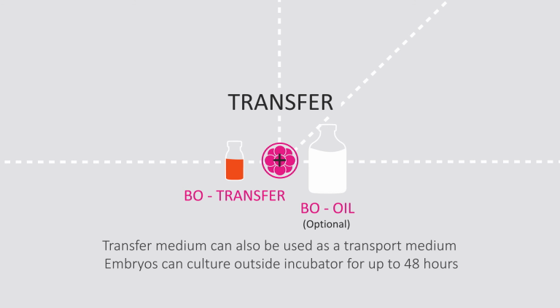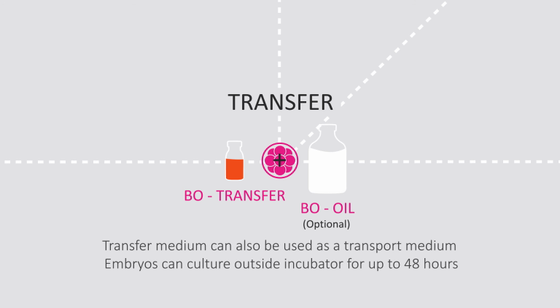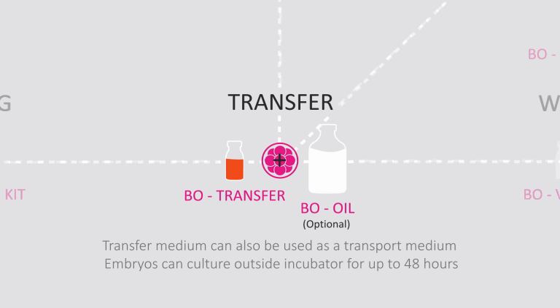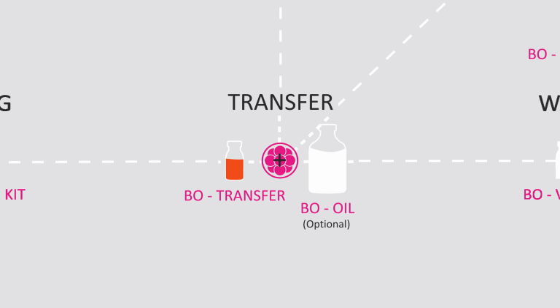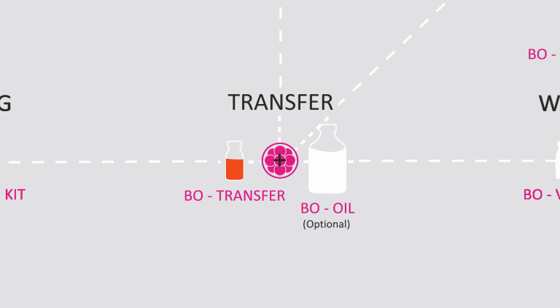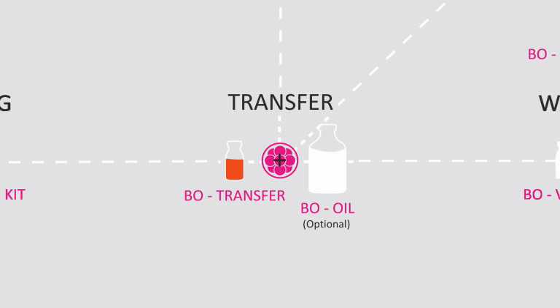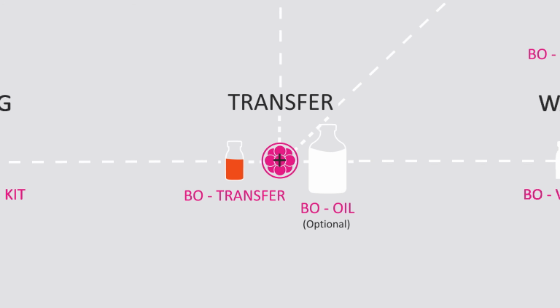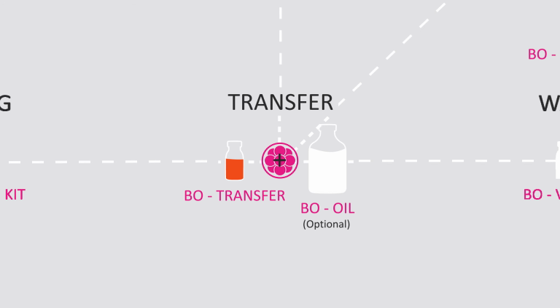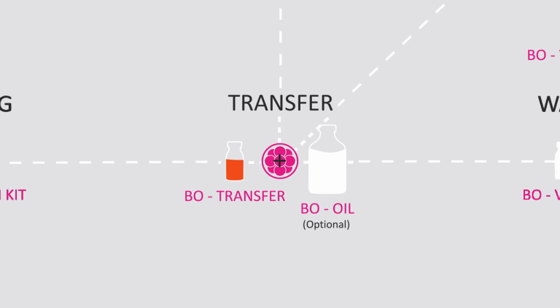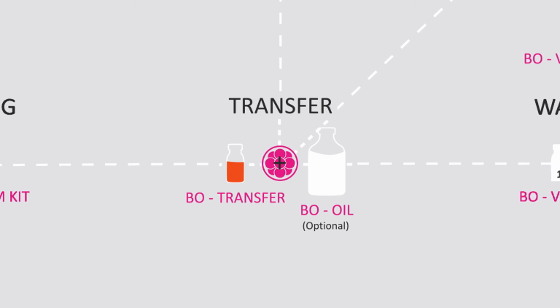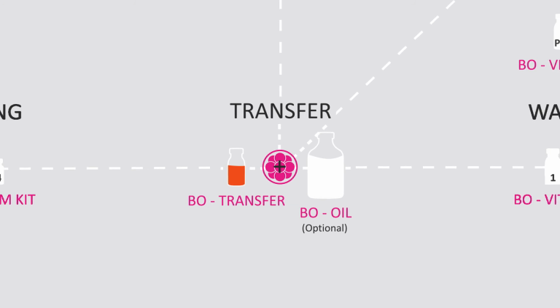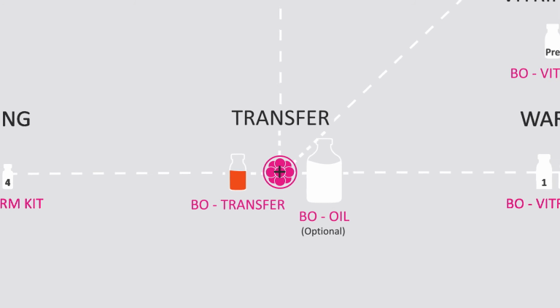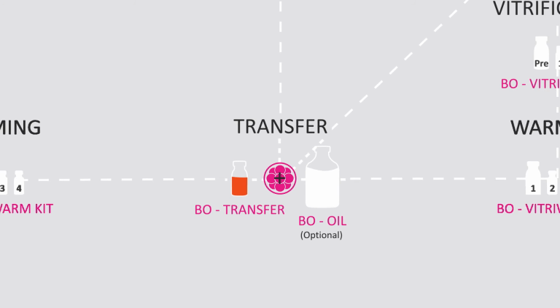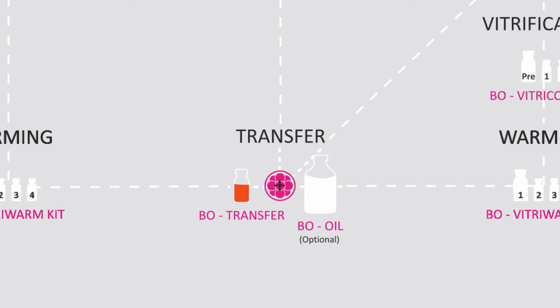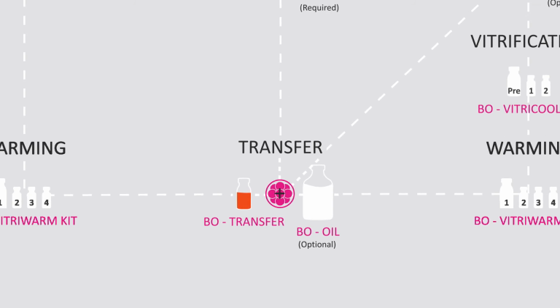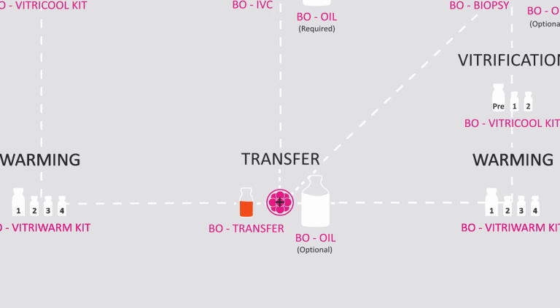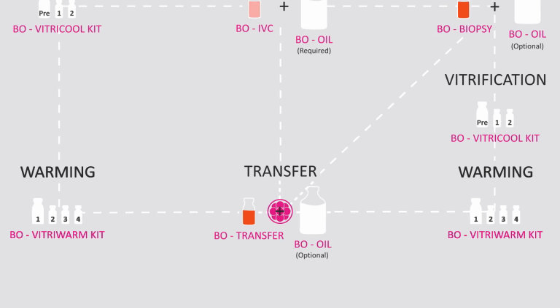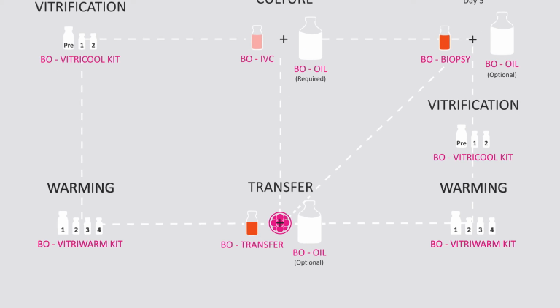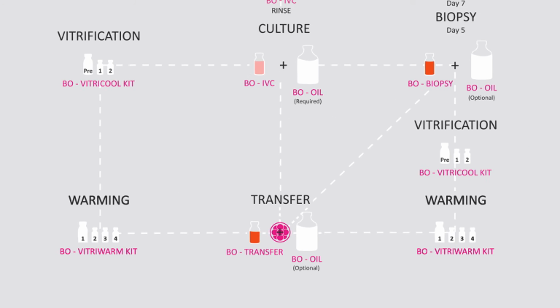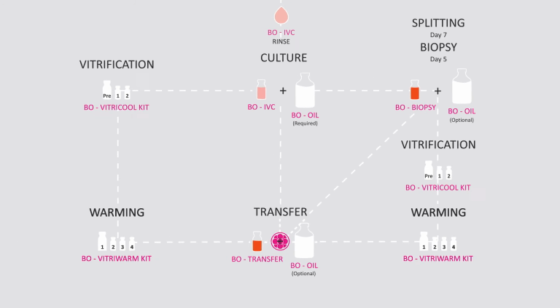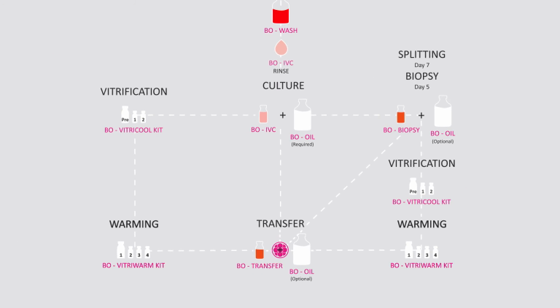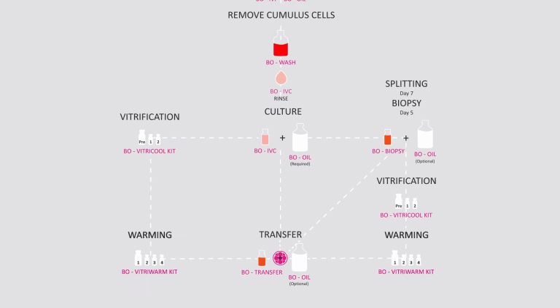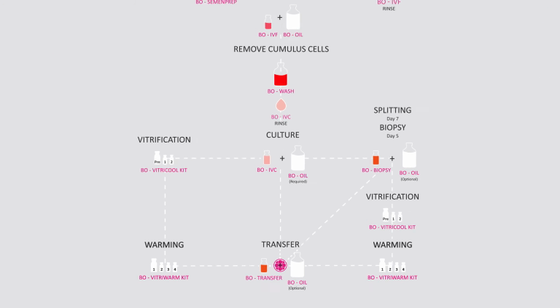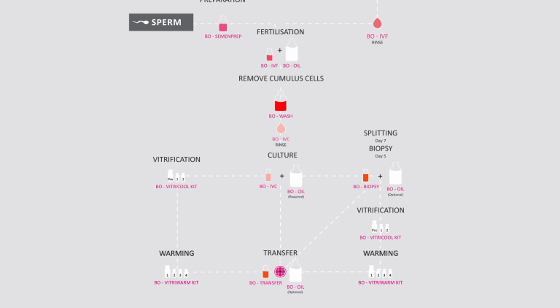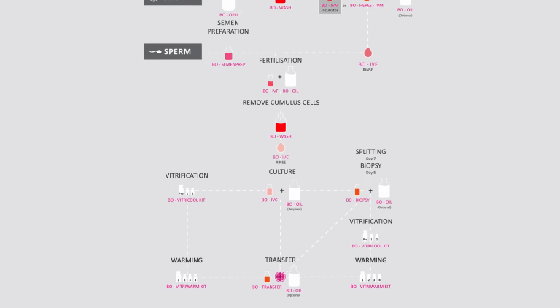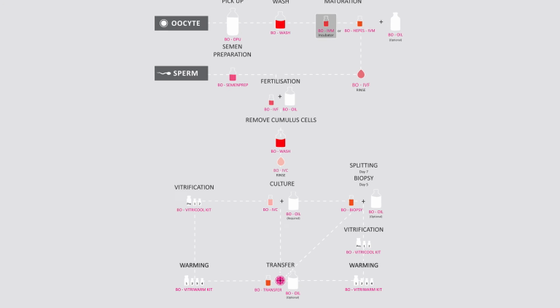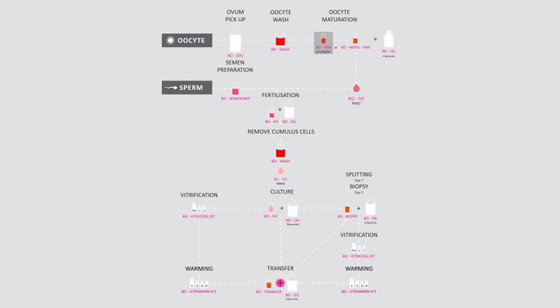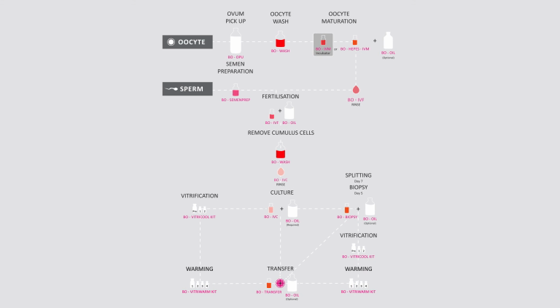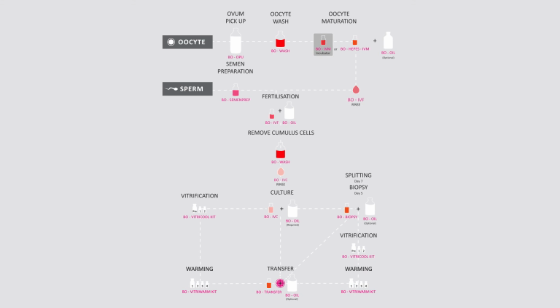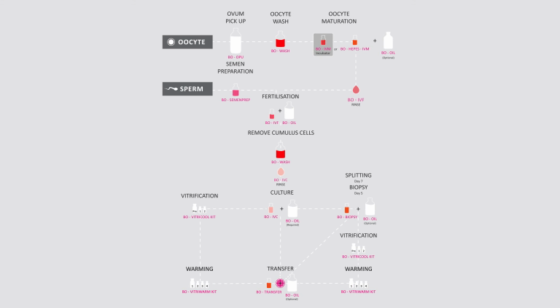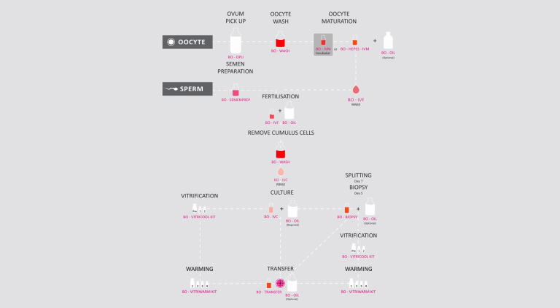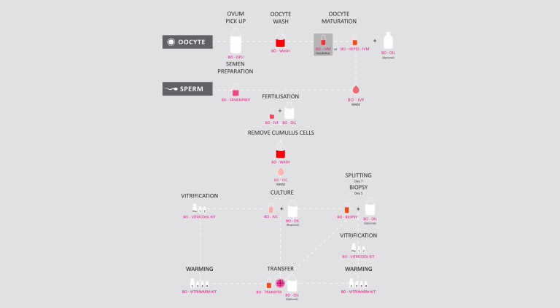Many commercial centres and laboratories are turning to IVF Bioscience media.